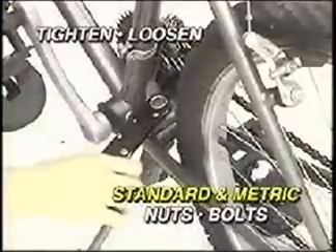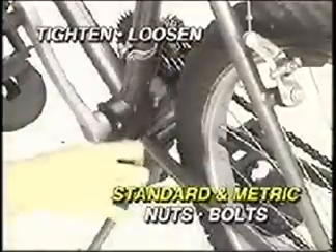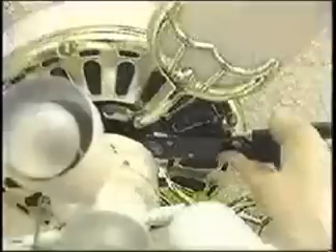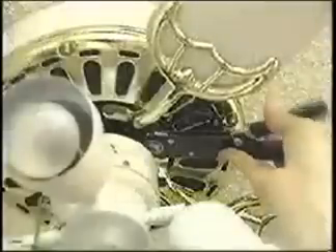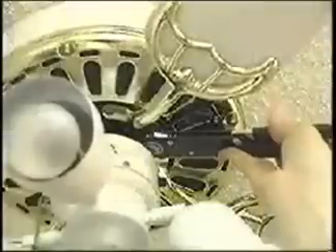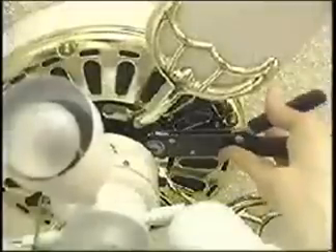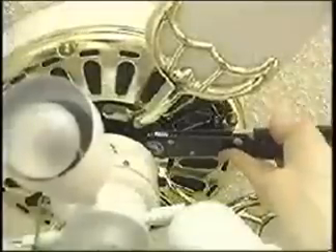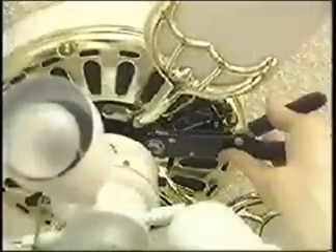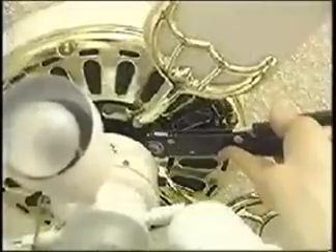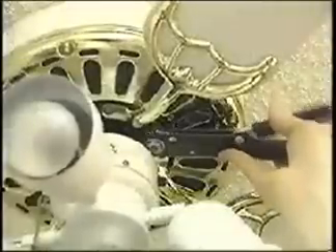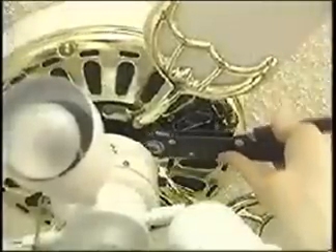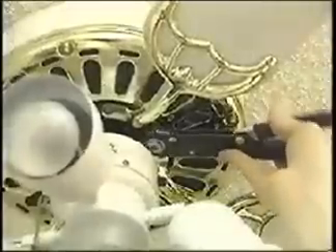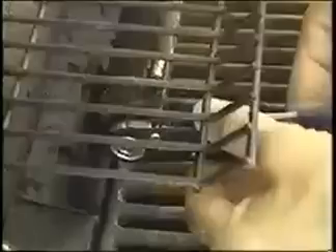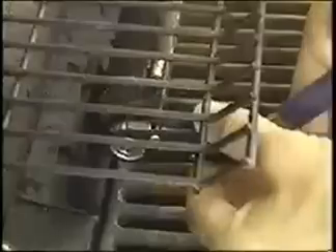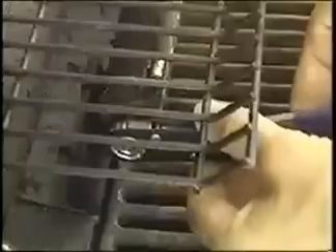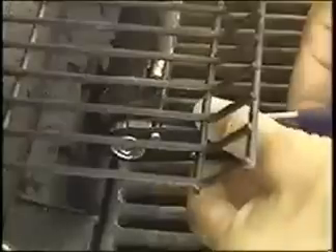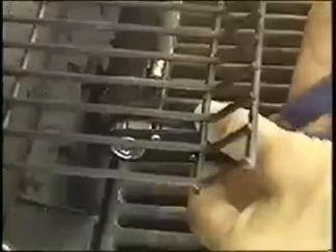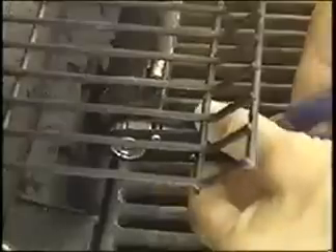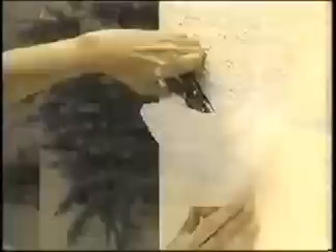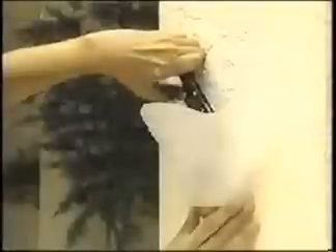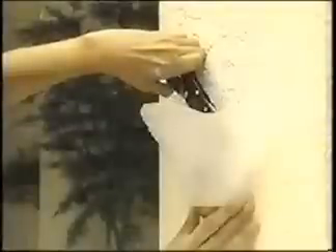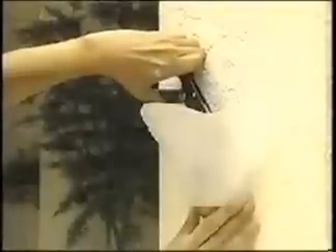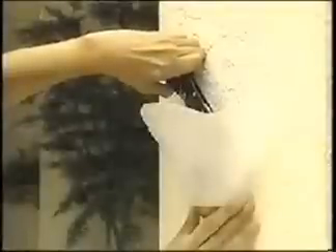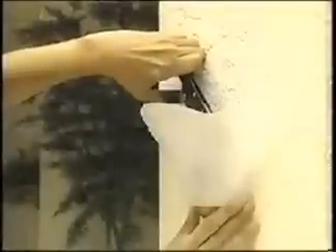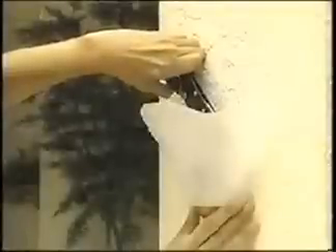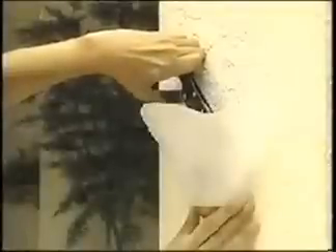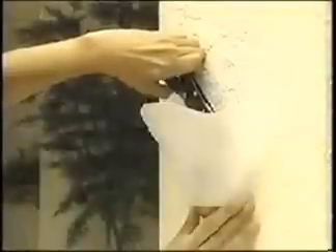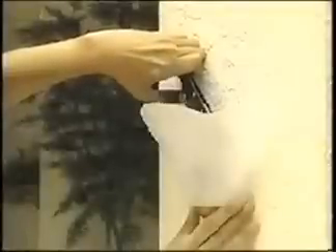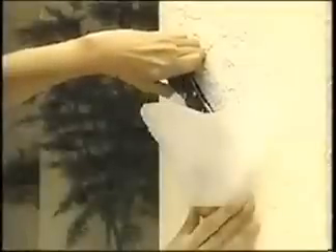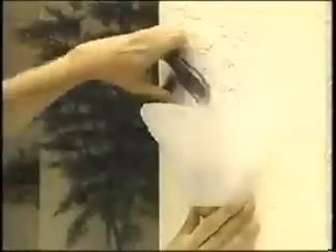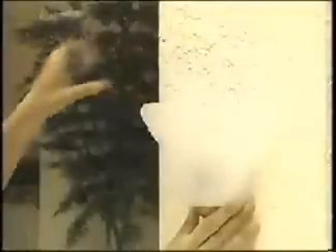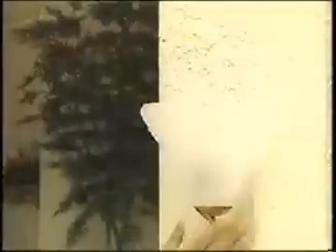Now, easily tighten a ceiling fan blade, repair a barbecue grill, or install a light fixture where no other tool has gone before.